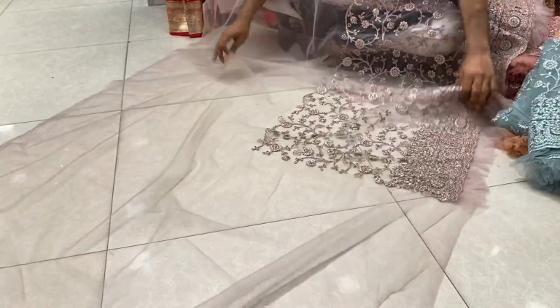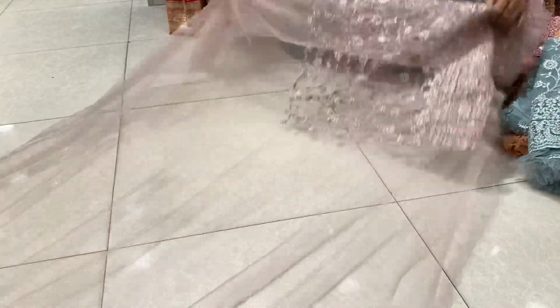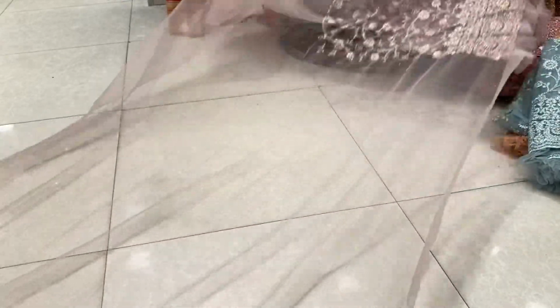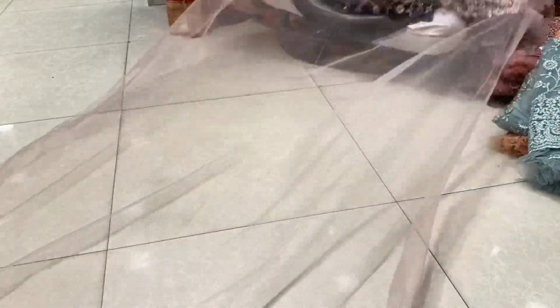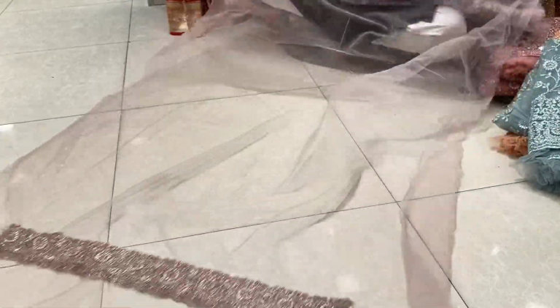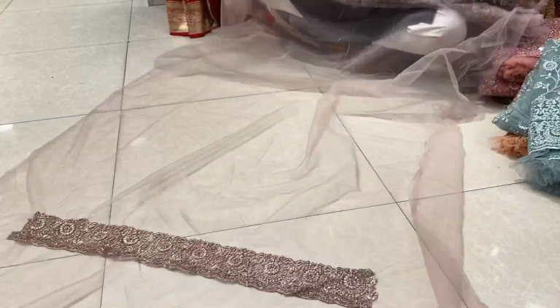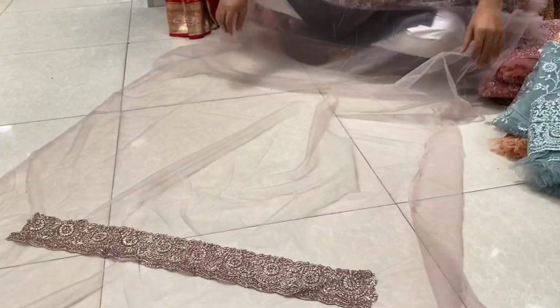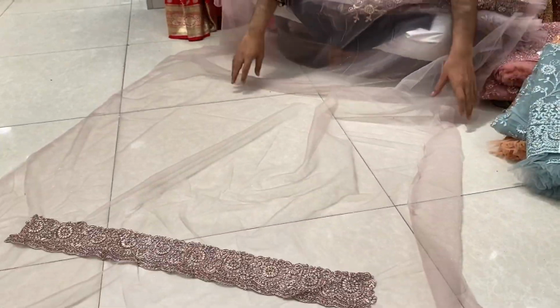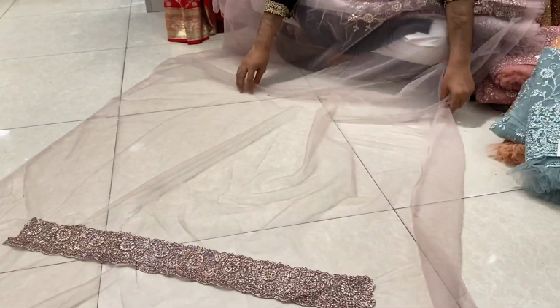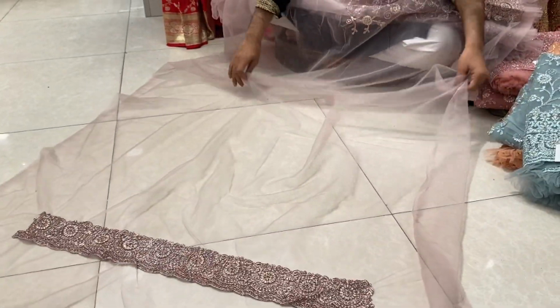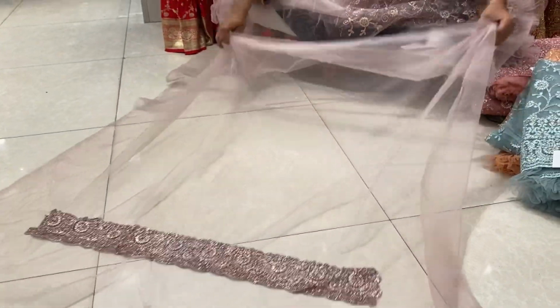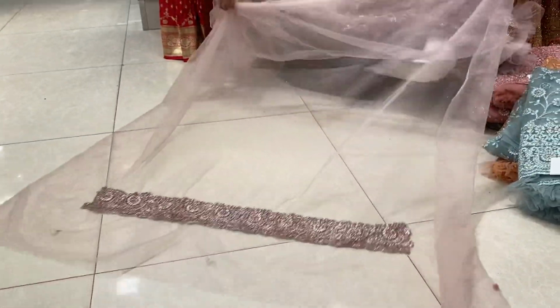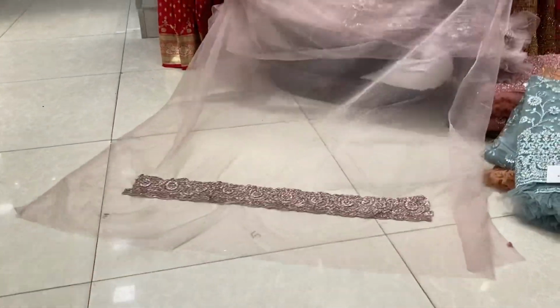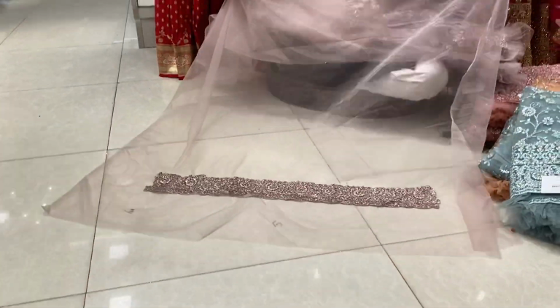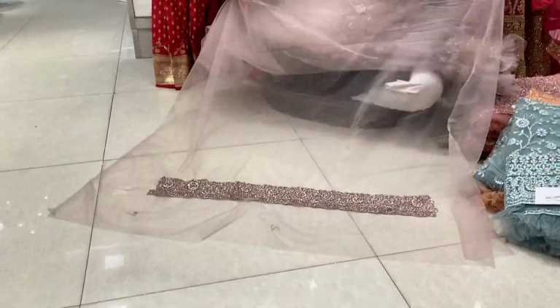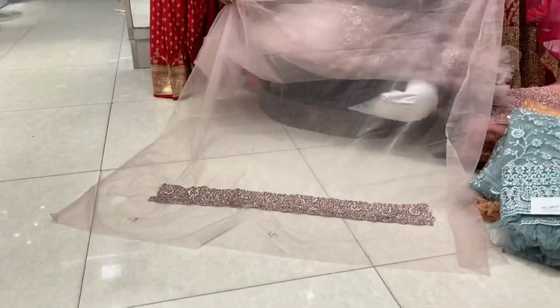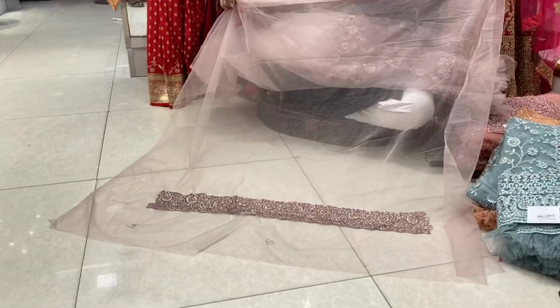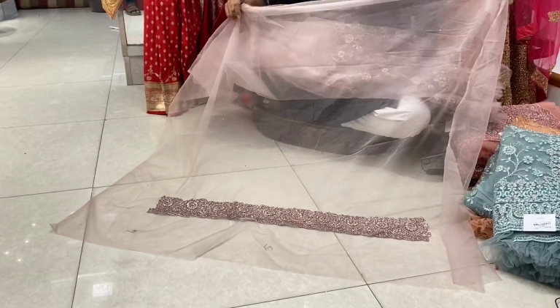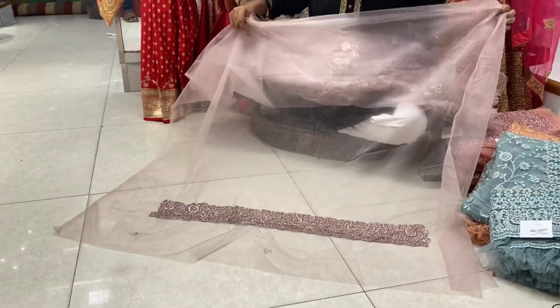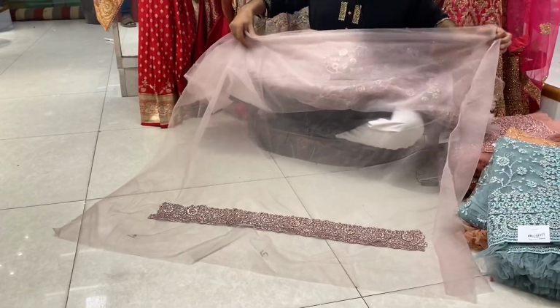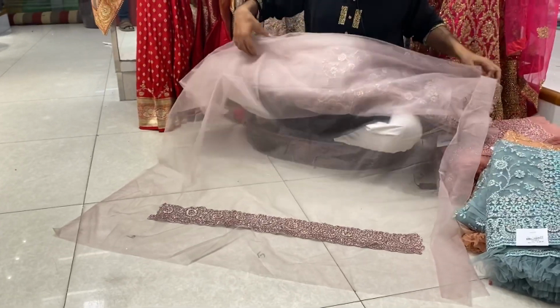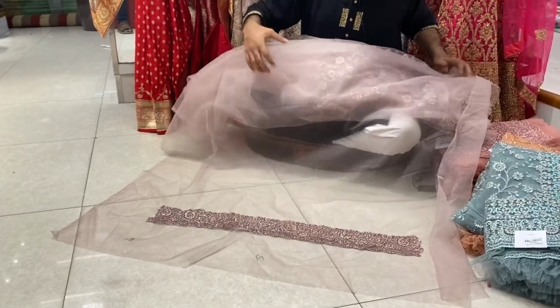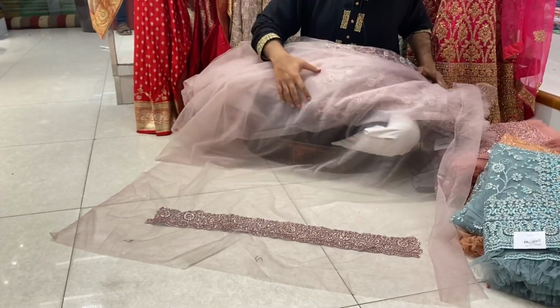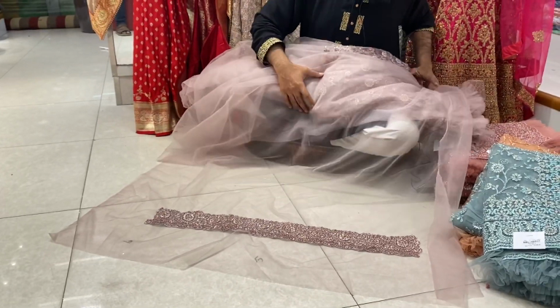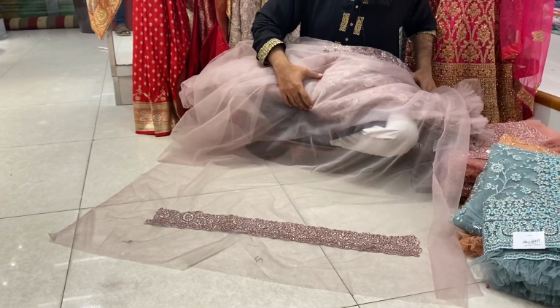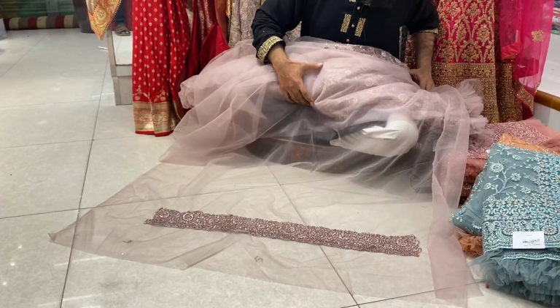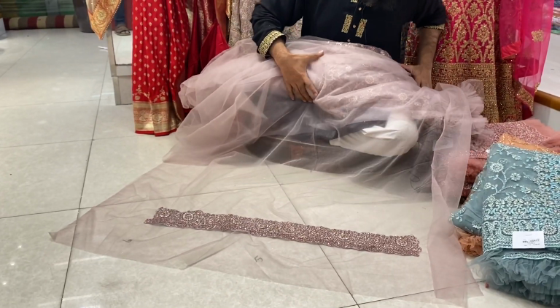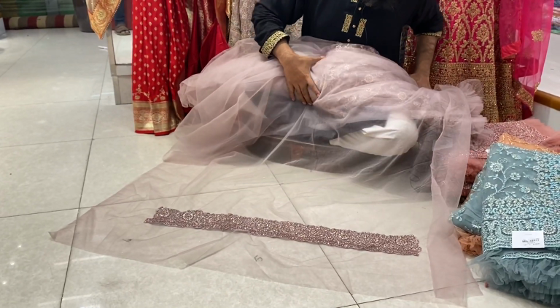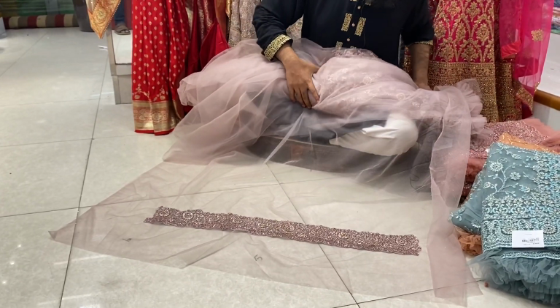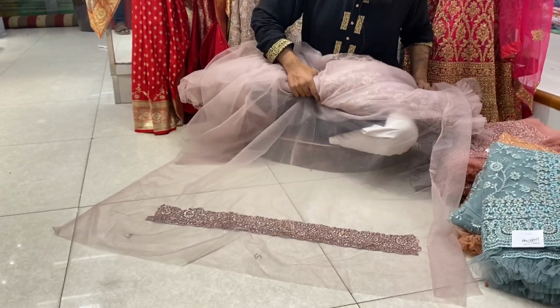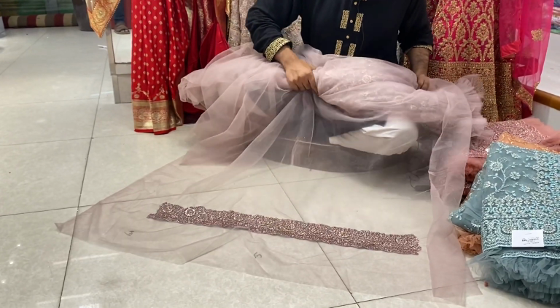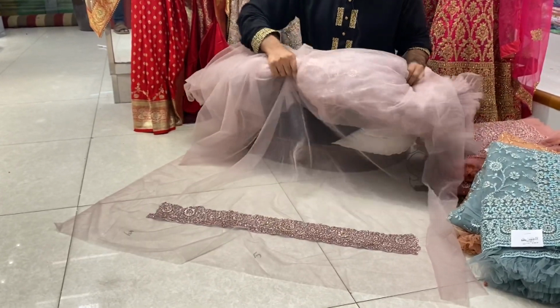This is a blouse piece, this is a slipper, and I can see the blouse on the back side. The price is $400,000.